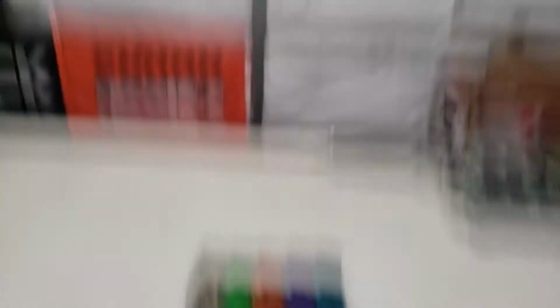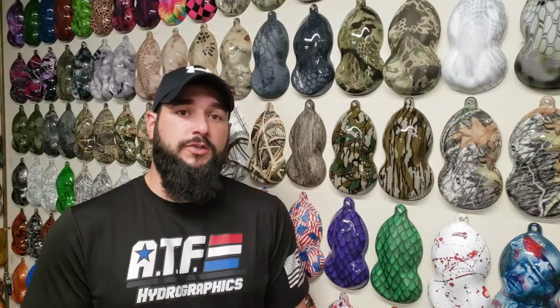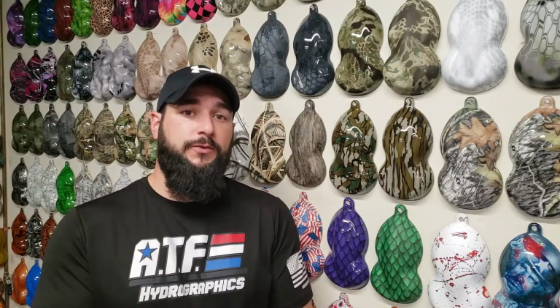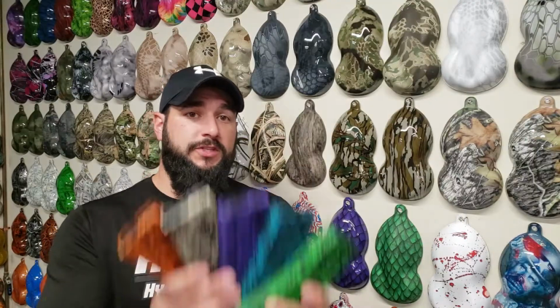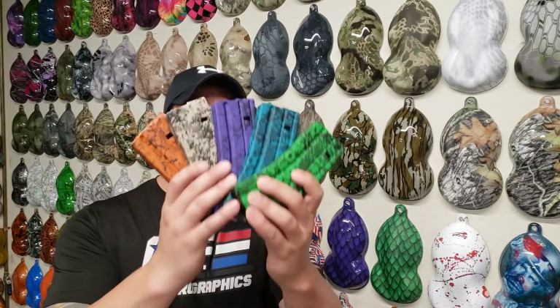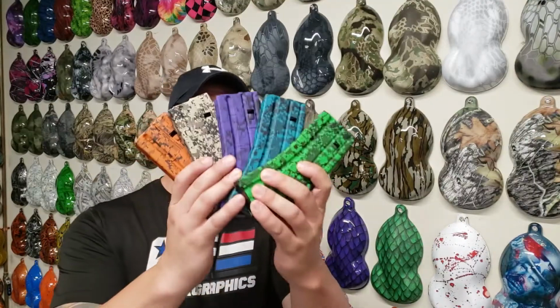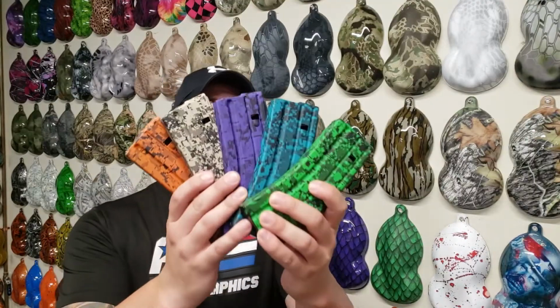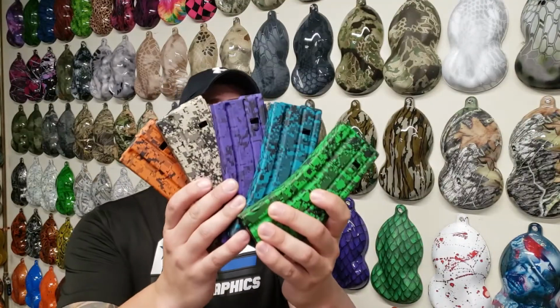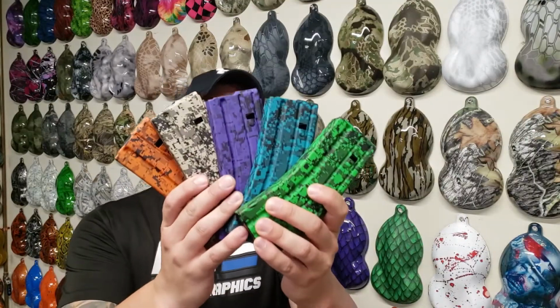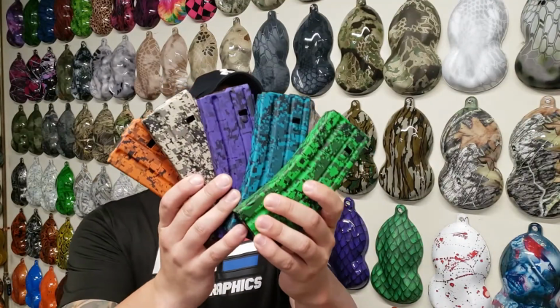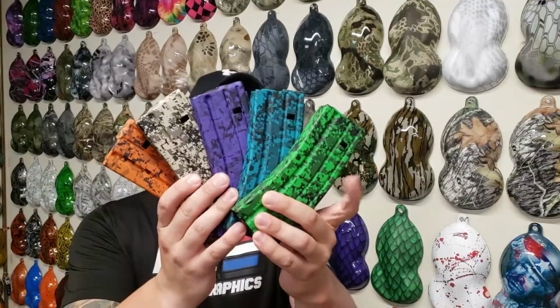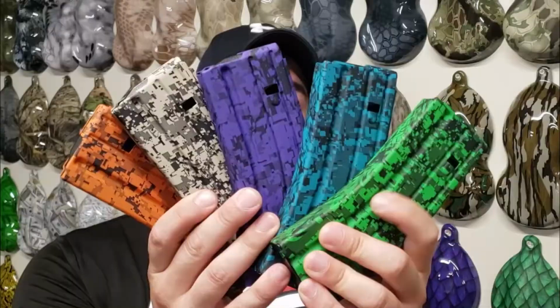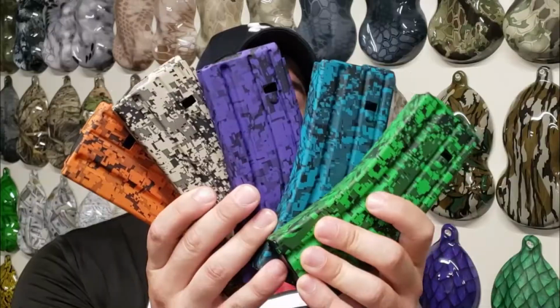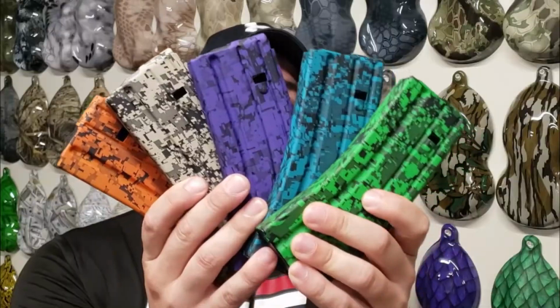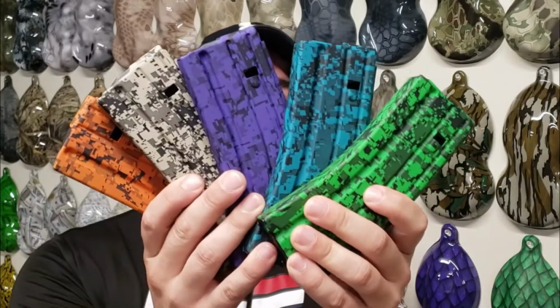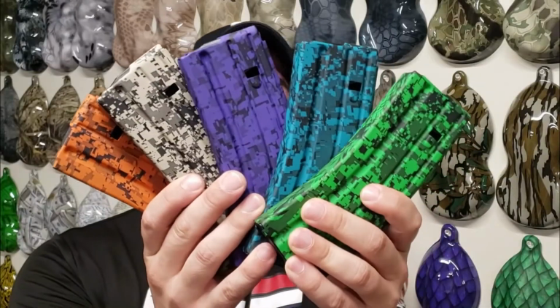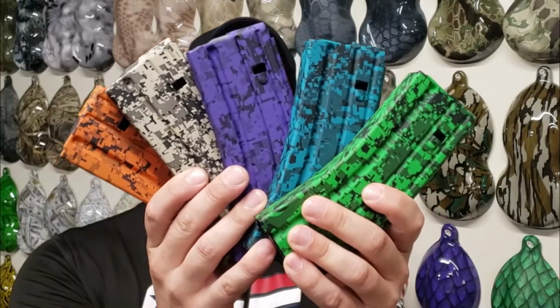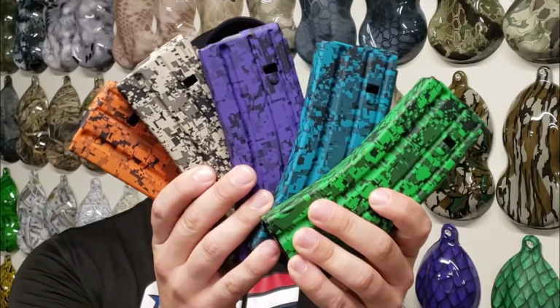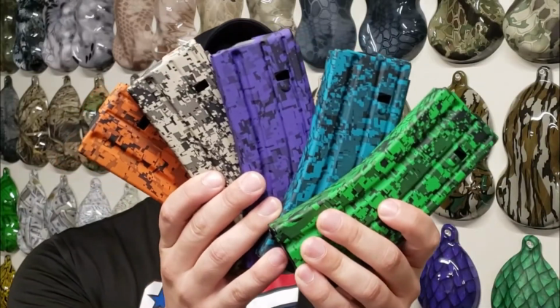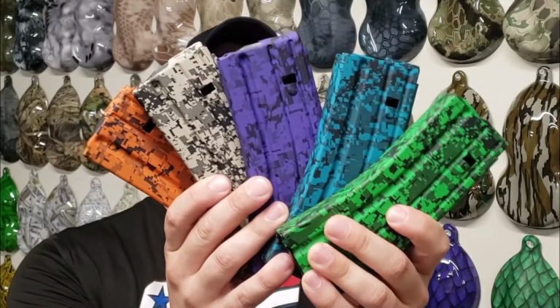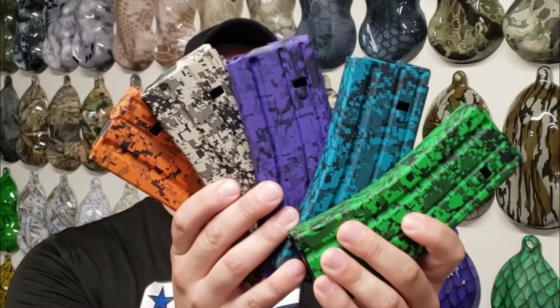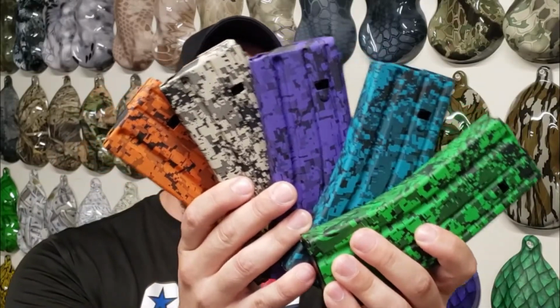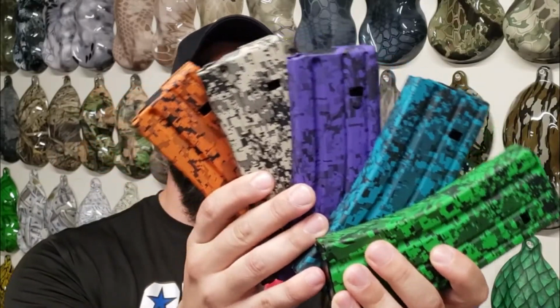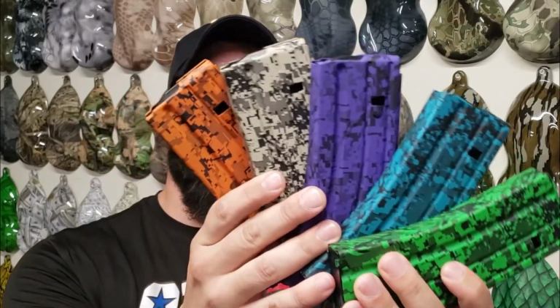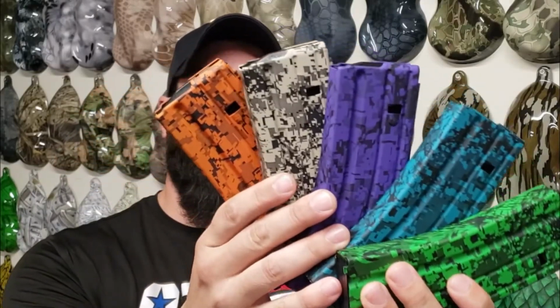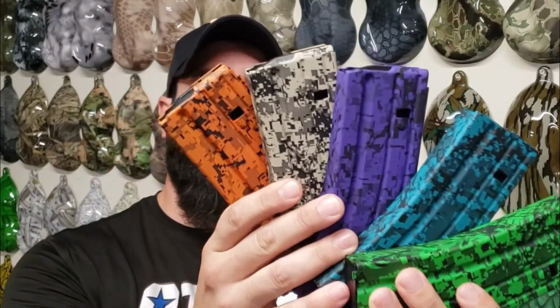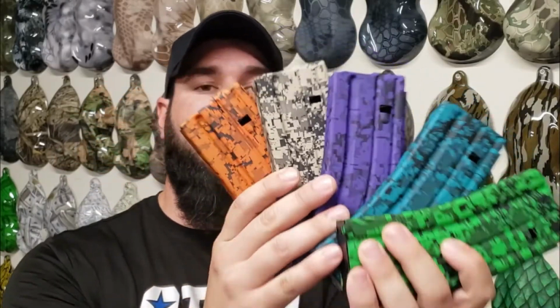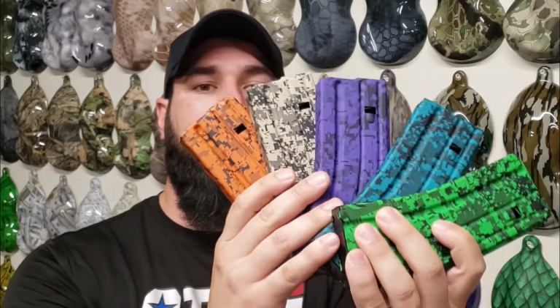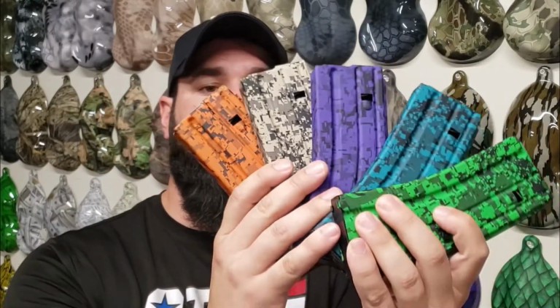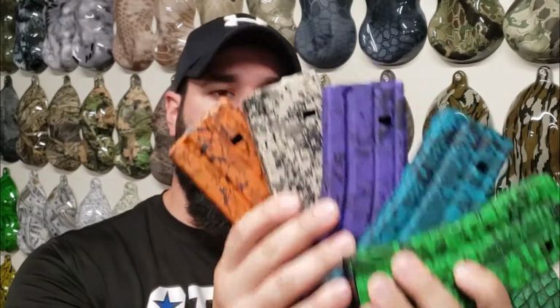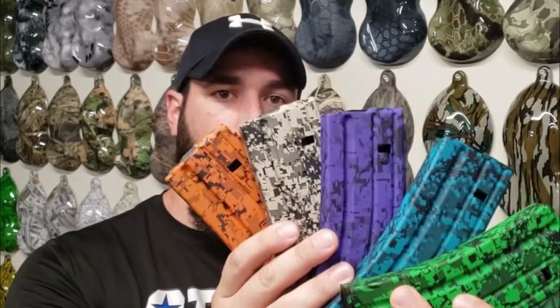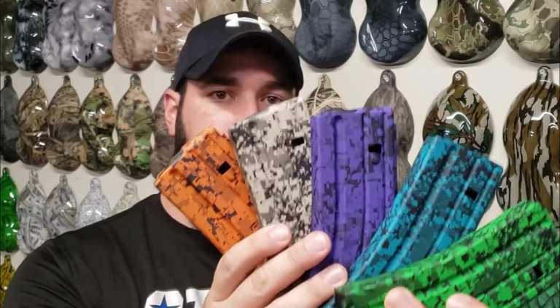So for this month, we've got mags in bright green, teal, bright purple, tan, and orange.